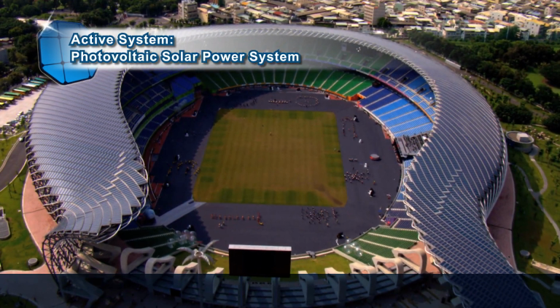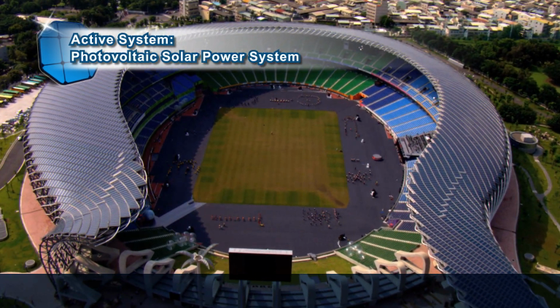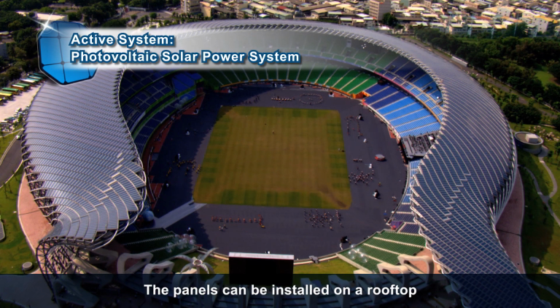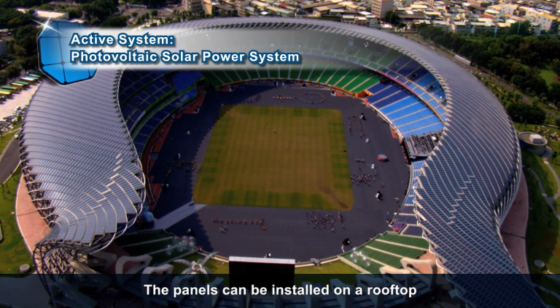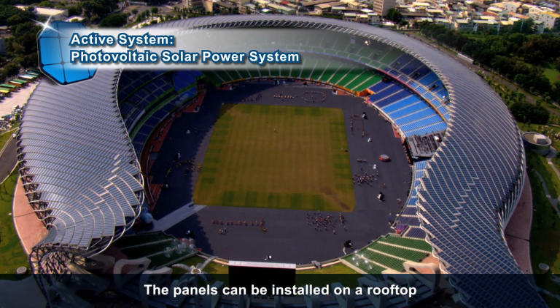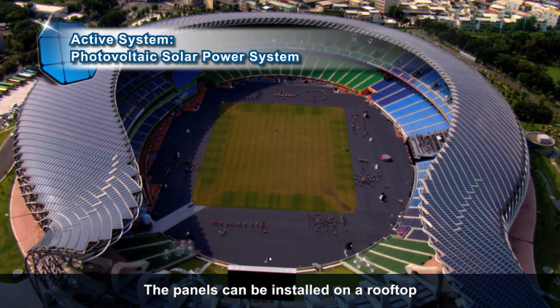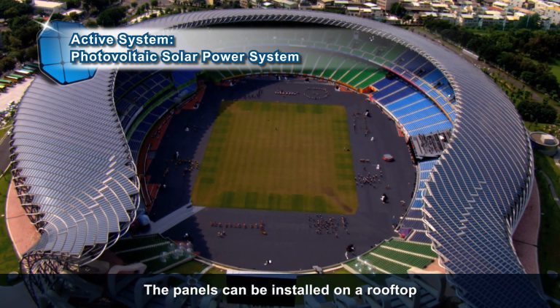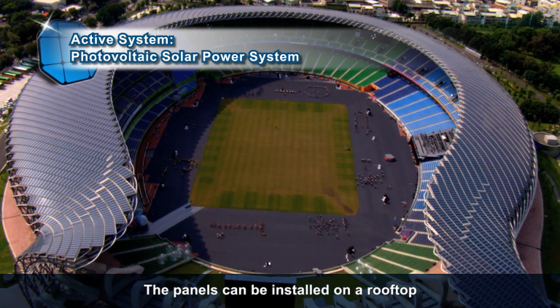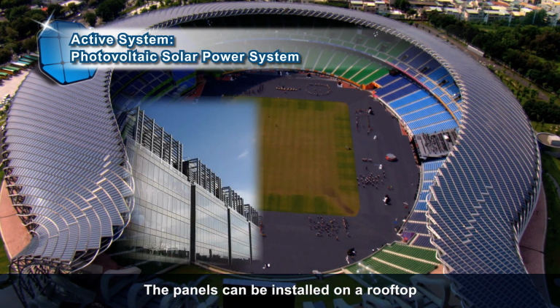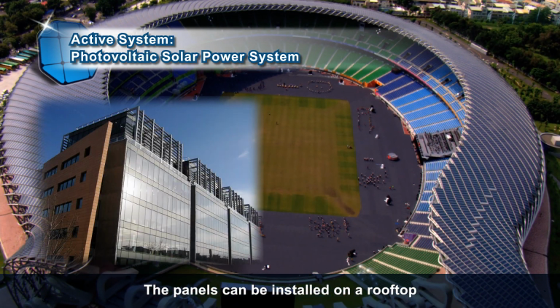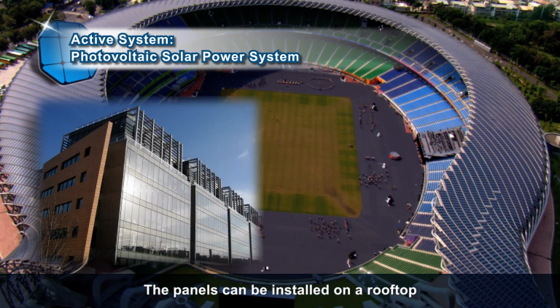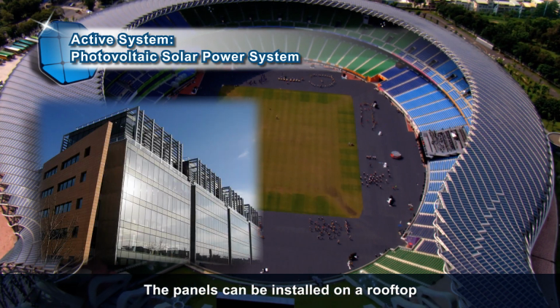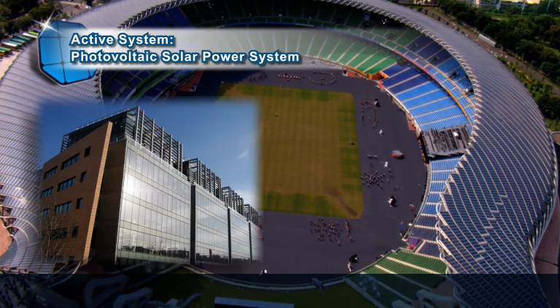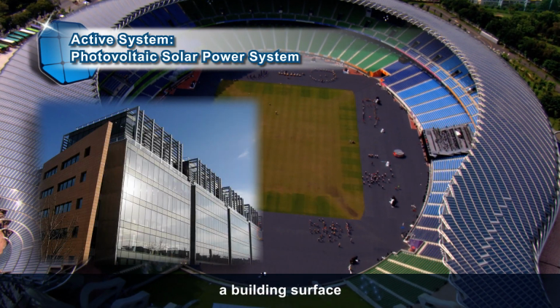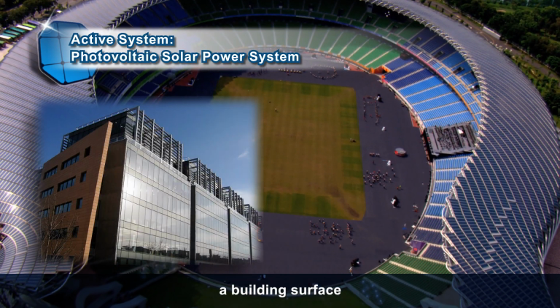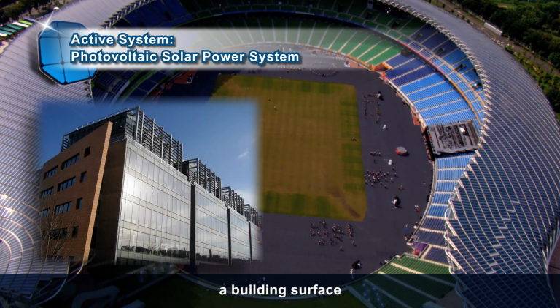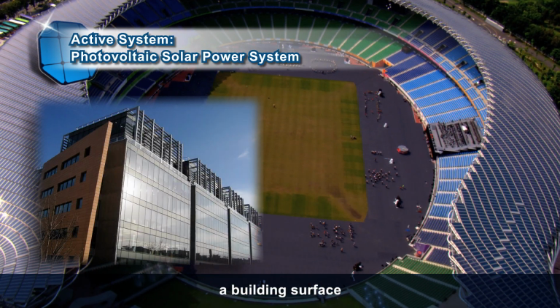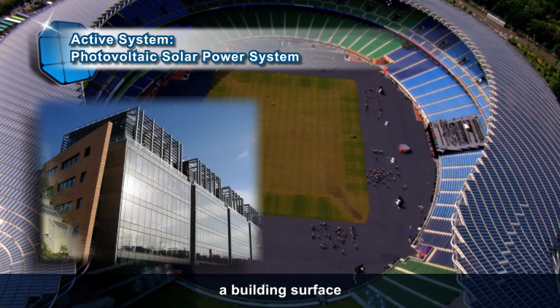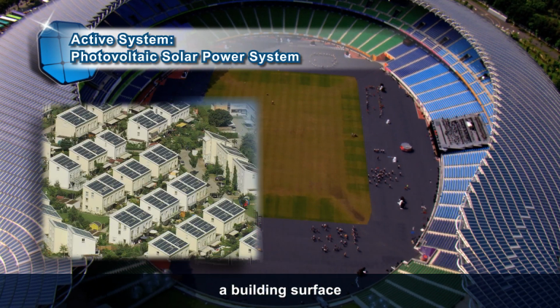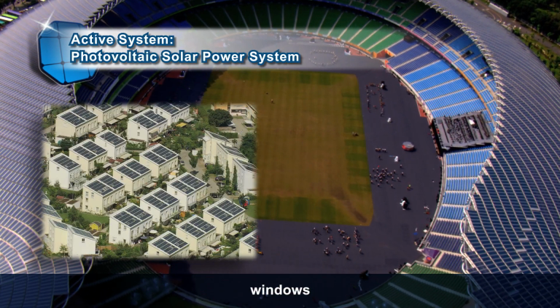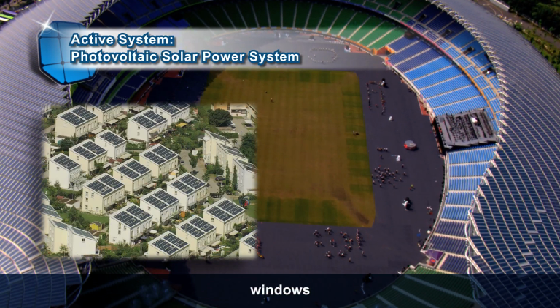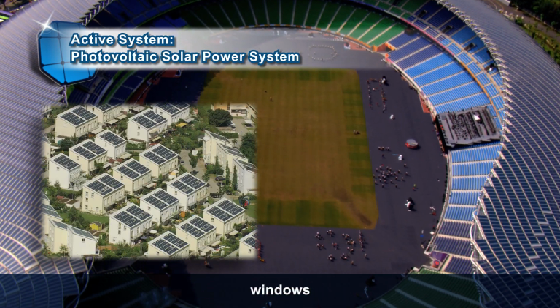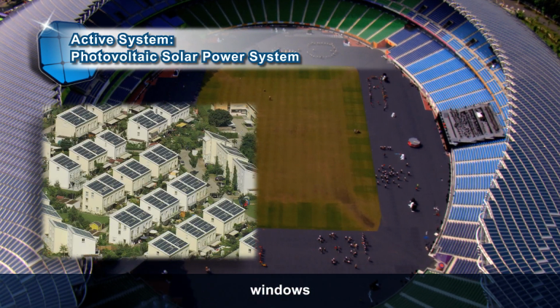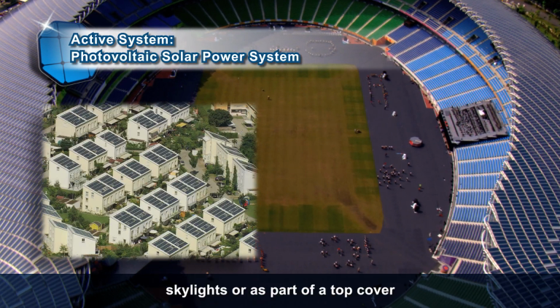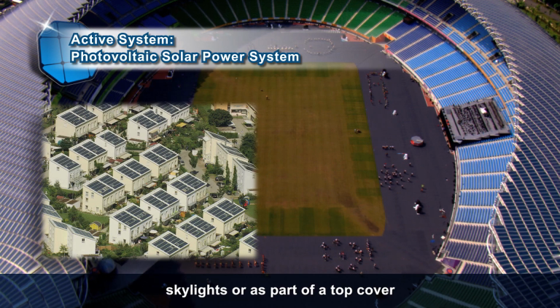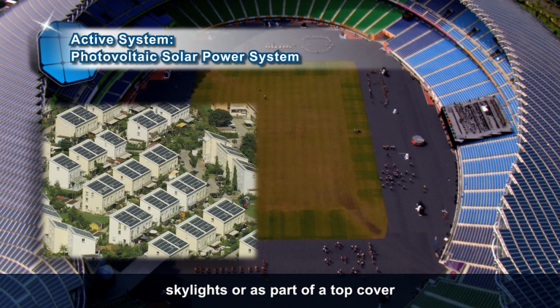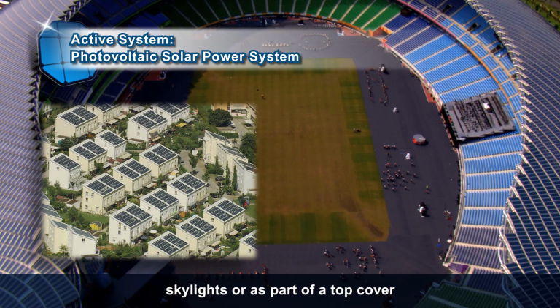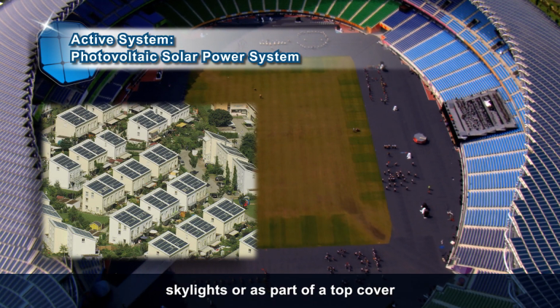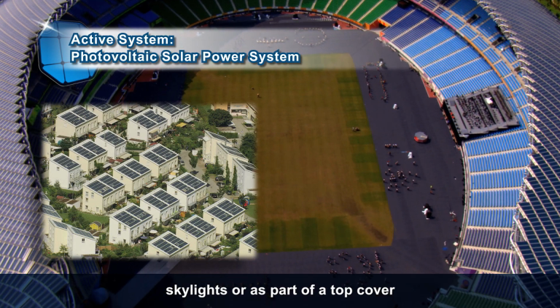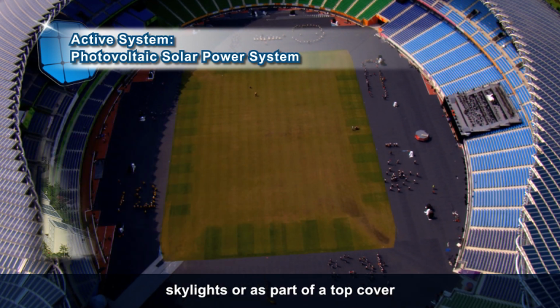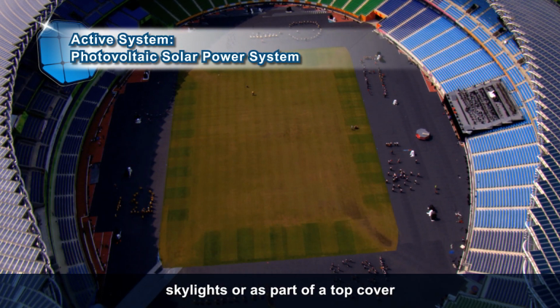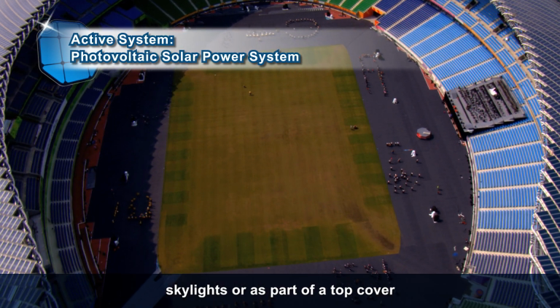The panels can be installed on a rooftop, a building surface, windows, skylights, or as part of a top cover.